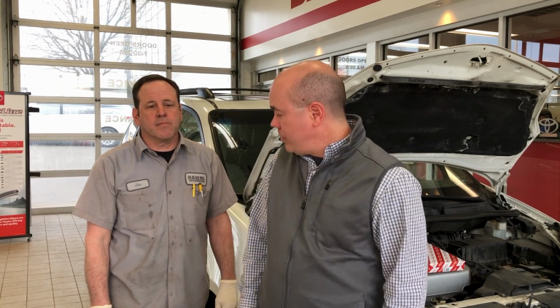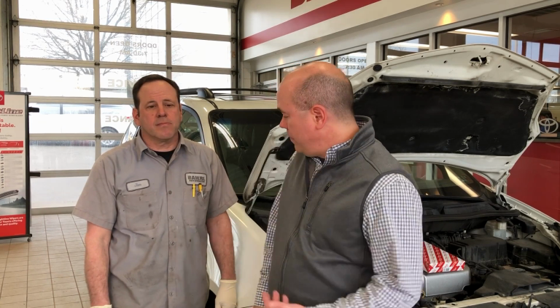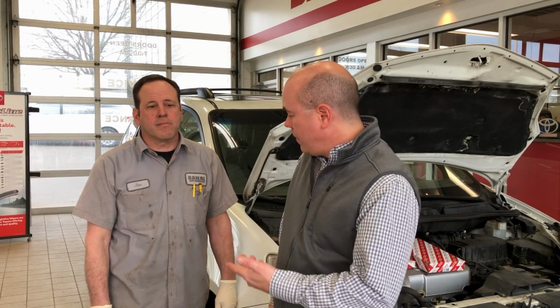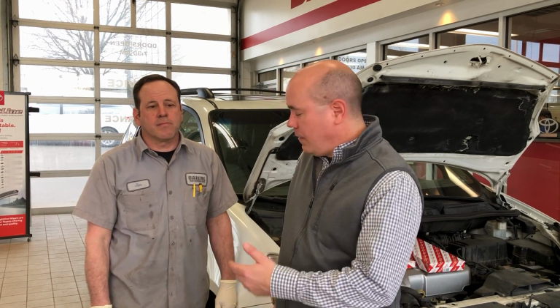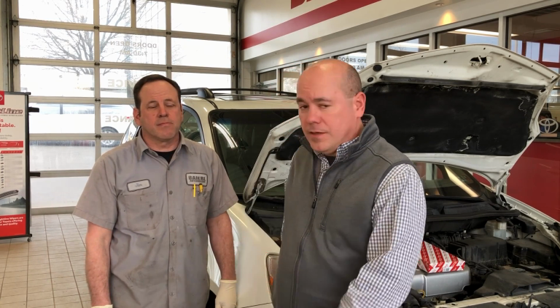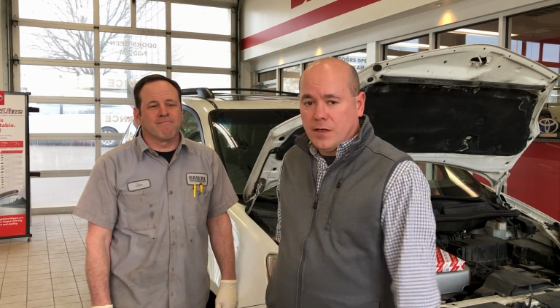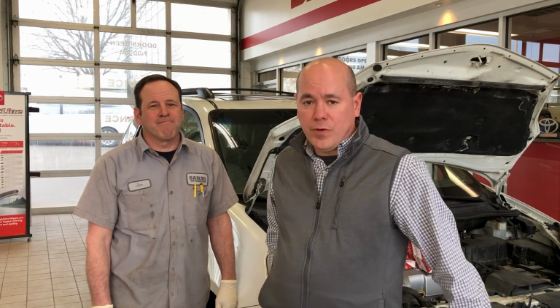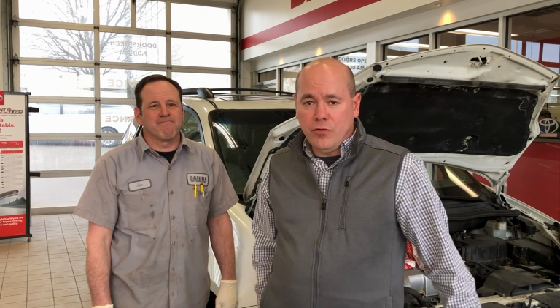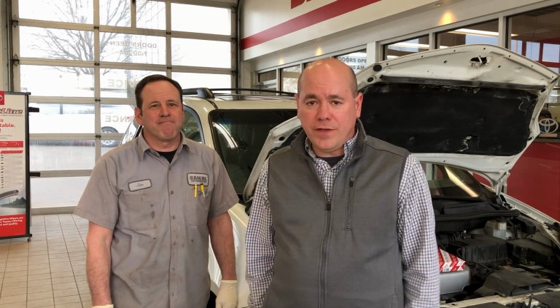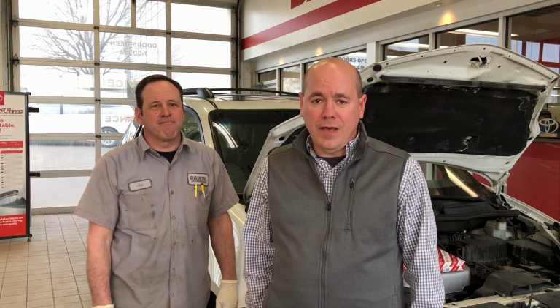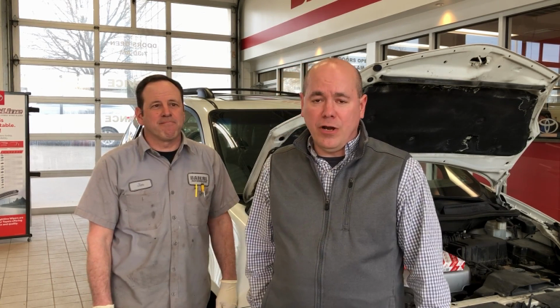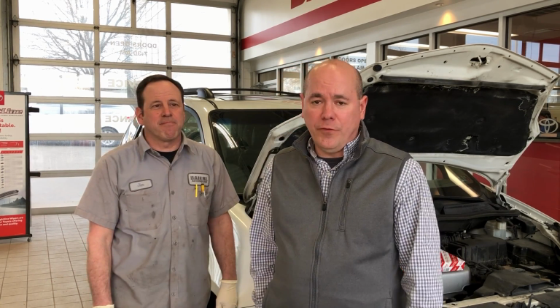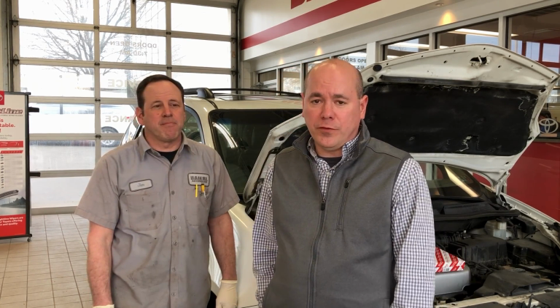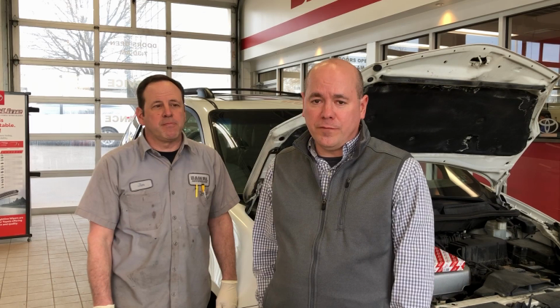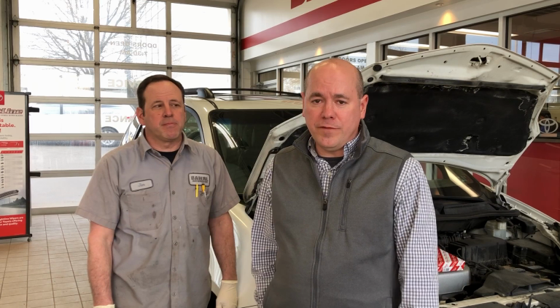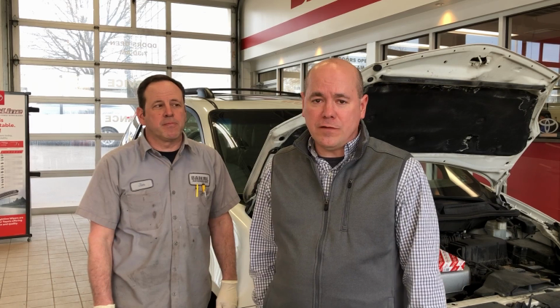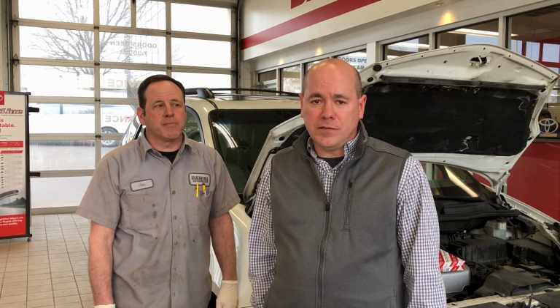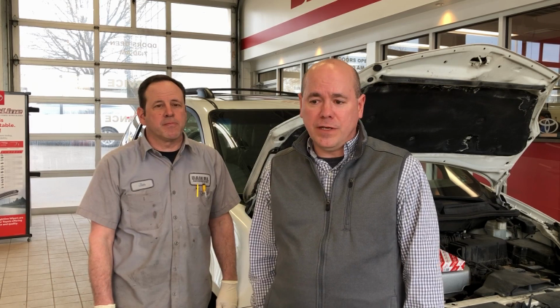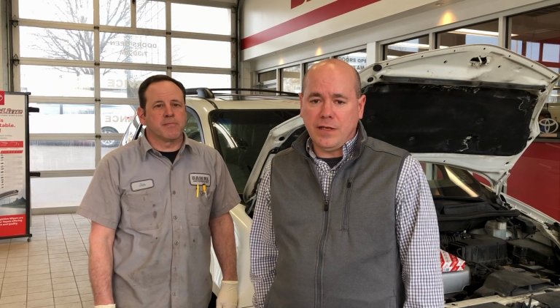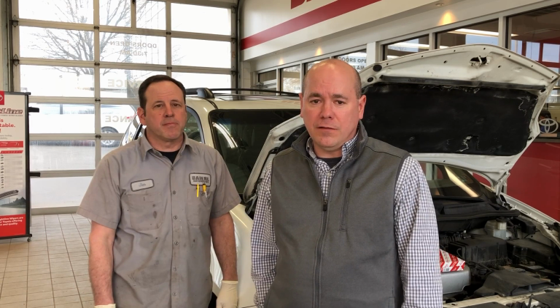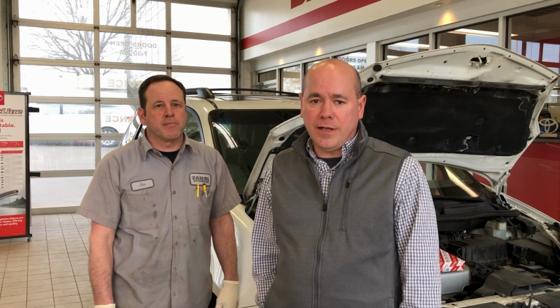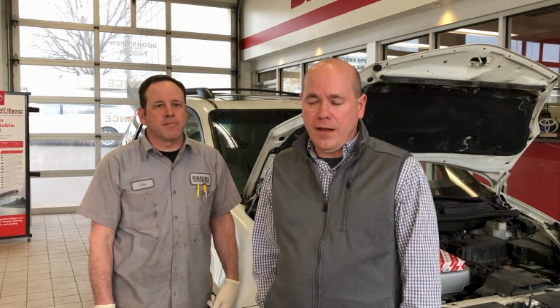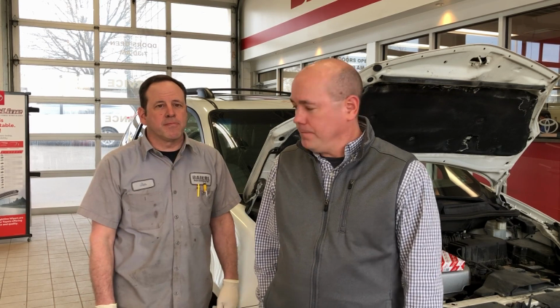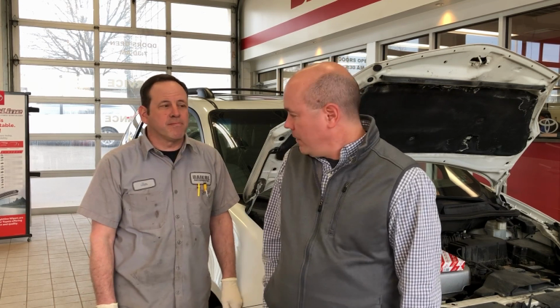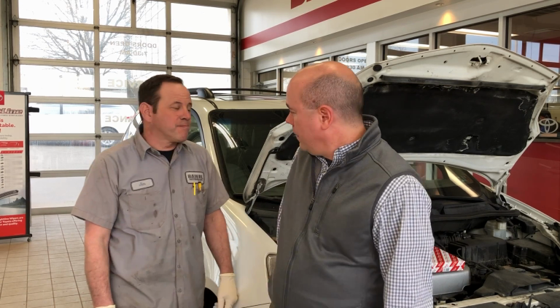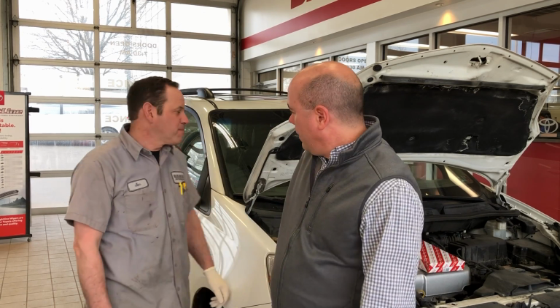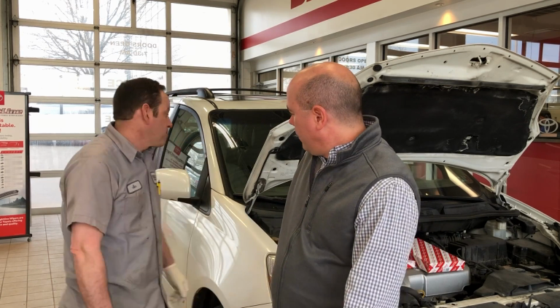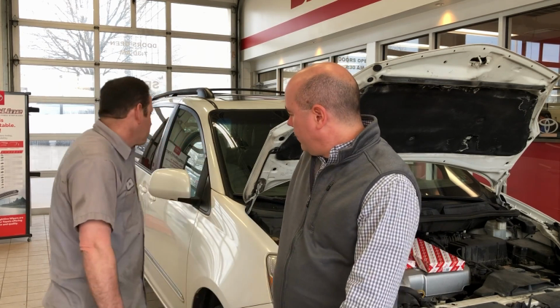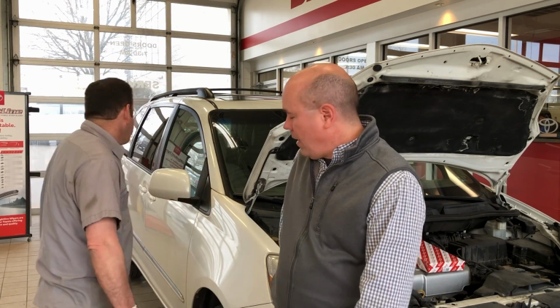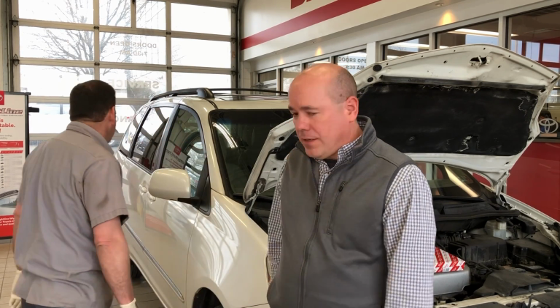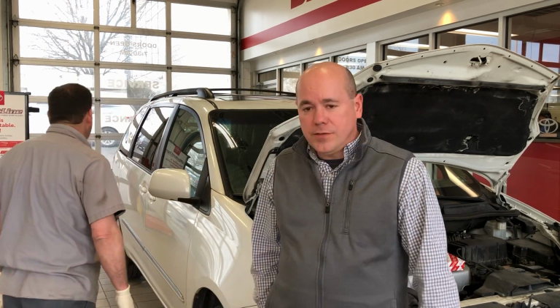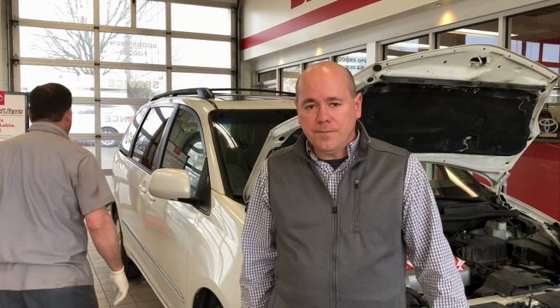Jim is going to remove the cabin air filter from the vehicle so we can take a look at it. You can do that — thank you, Jim.